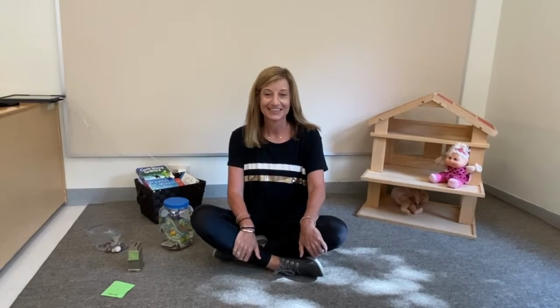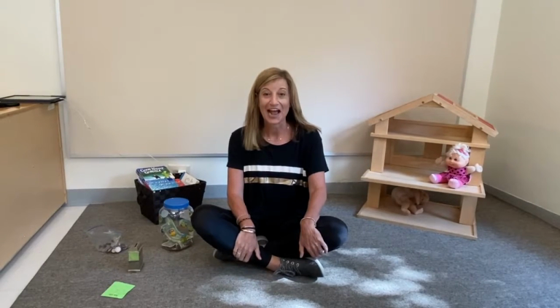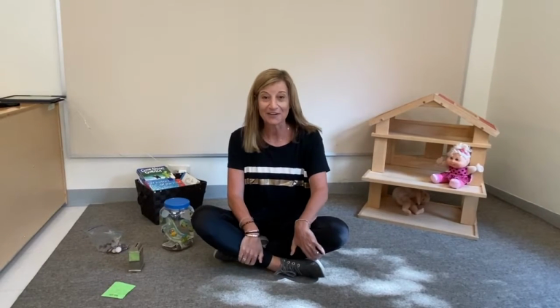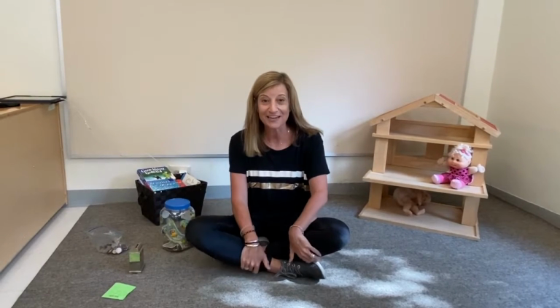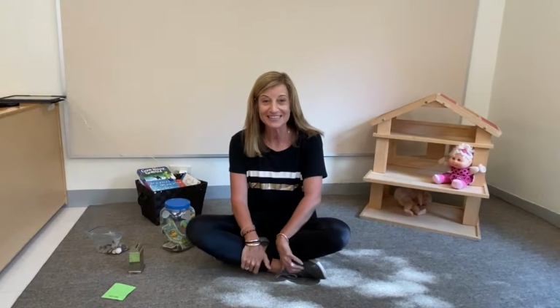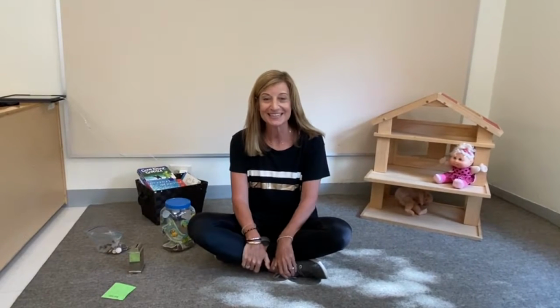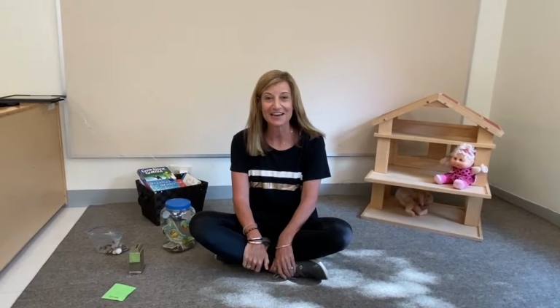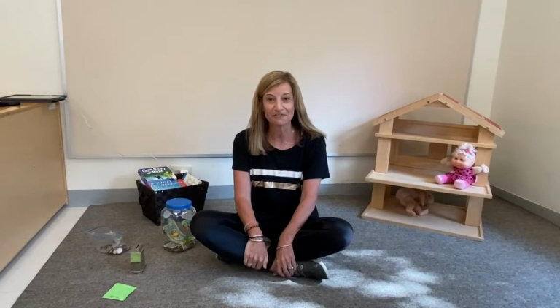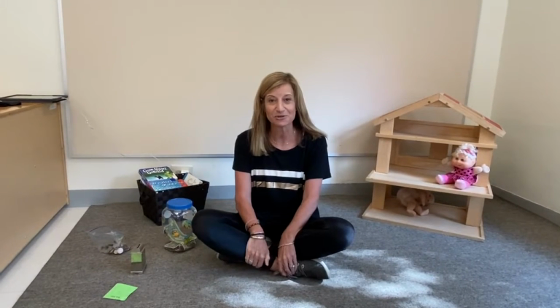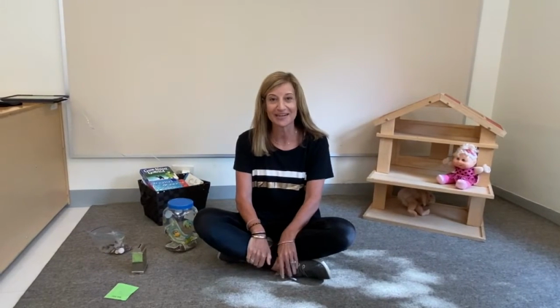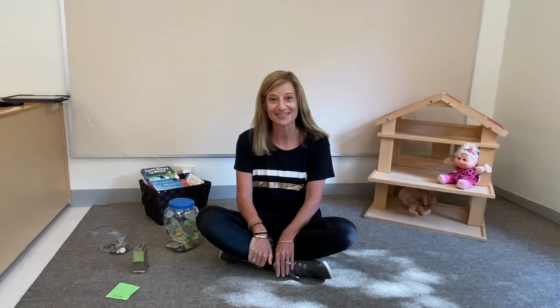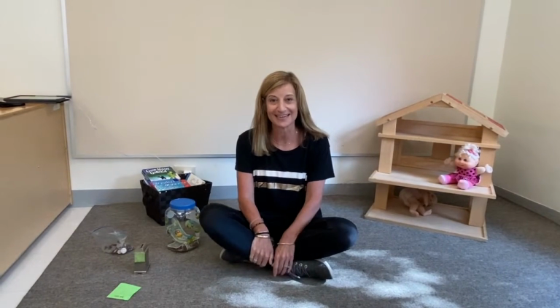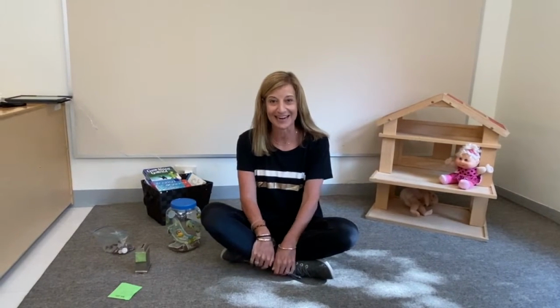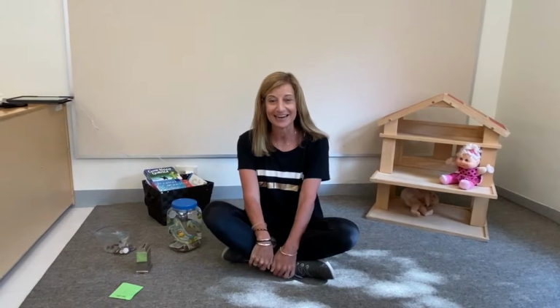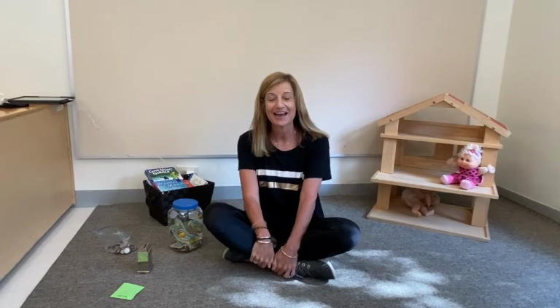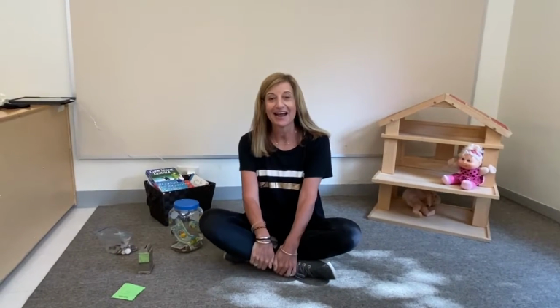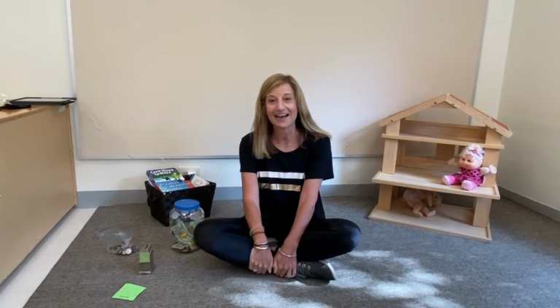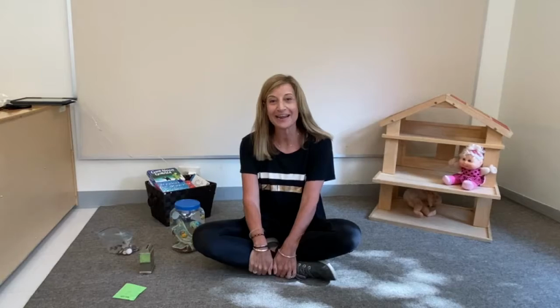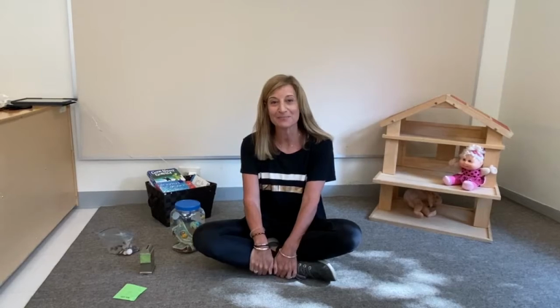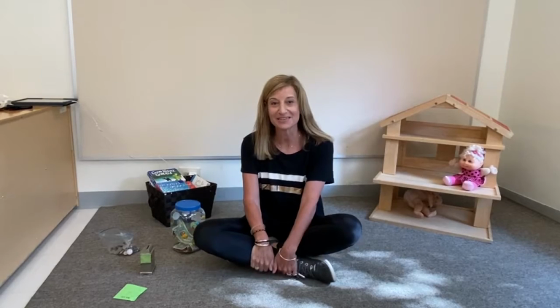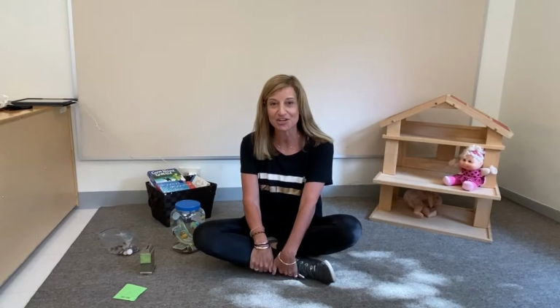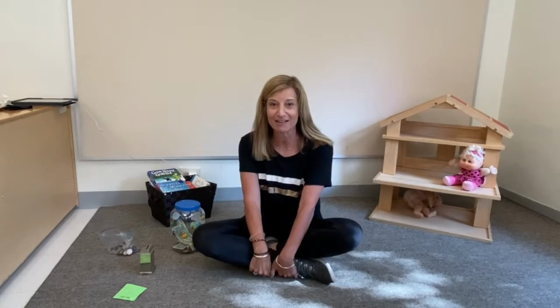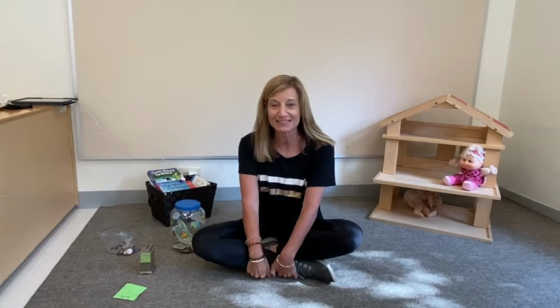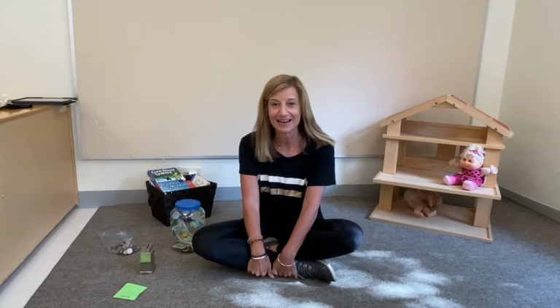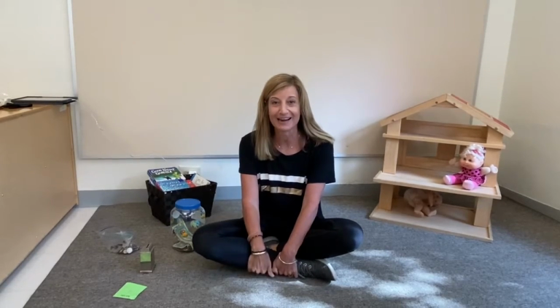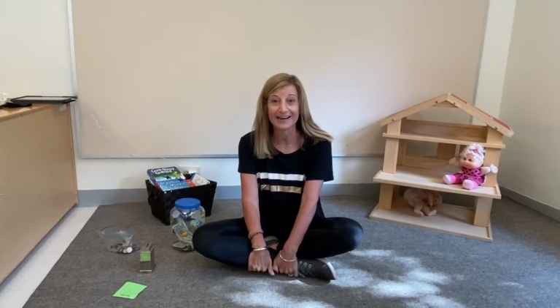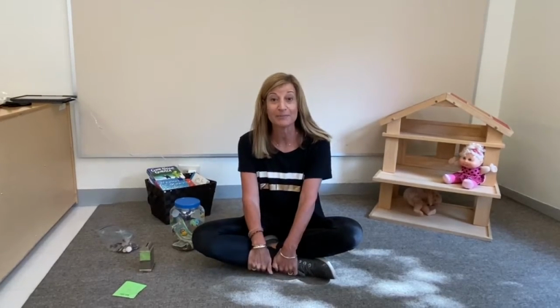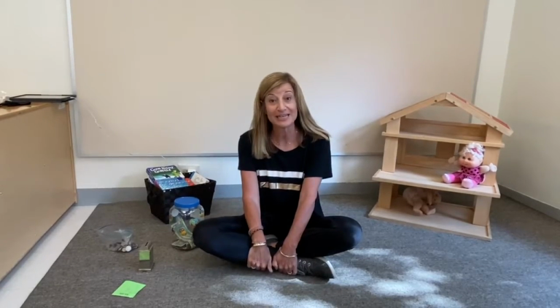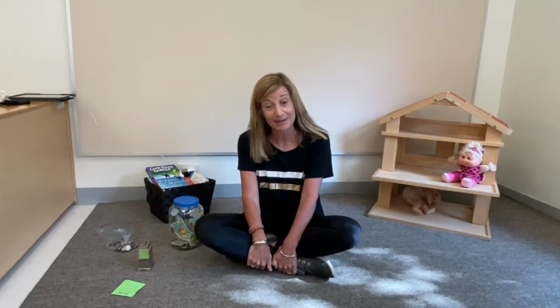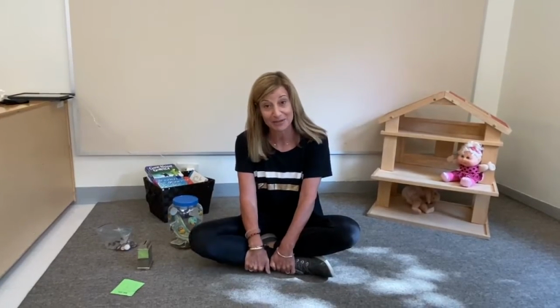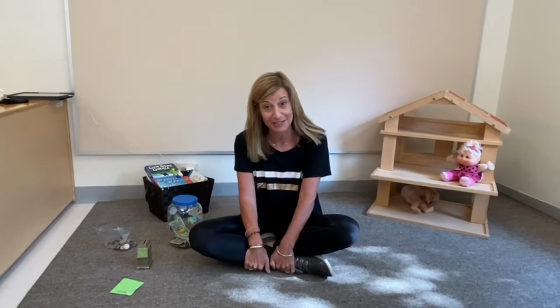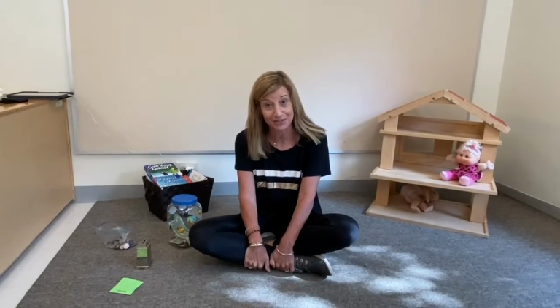Hi friends! Thank you for joining us today. I am Mrs. Jollis, and I am a teddy bear teacher.